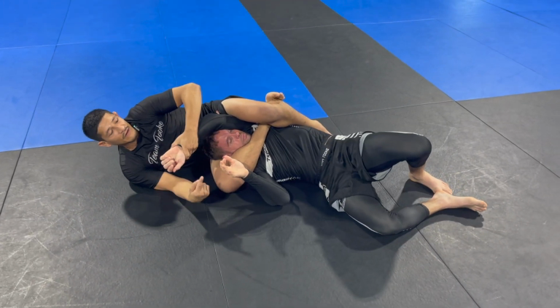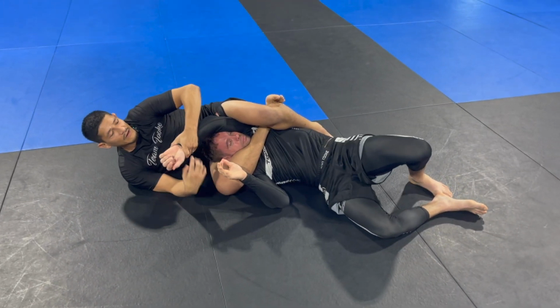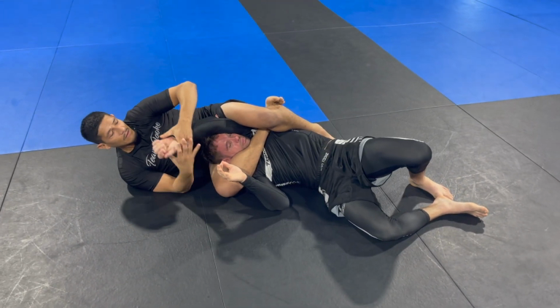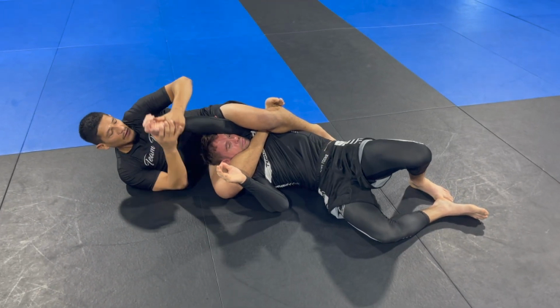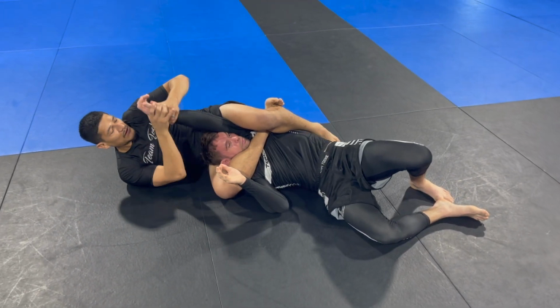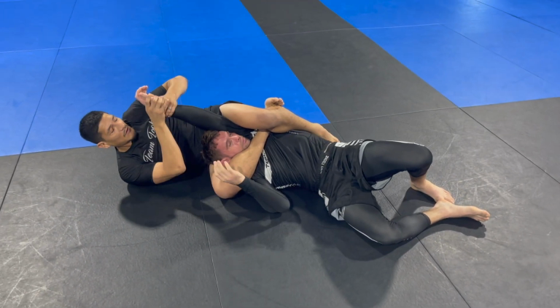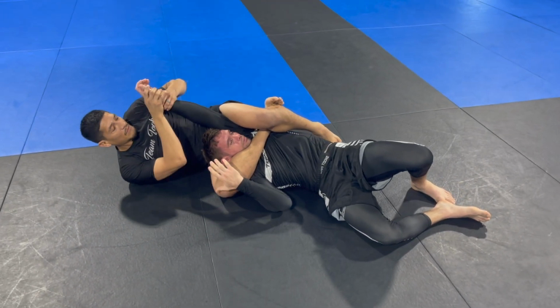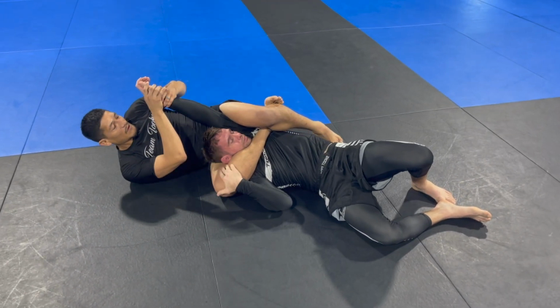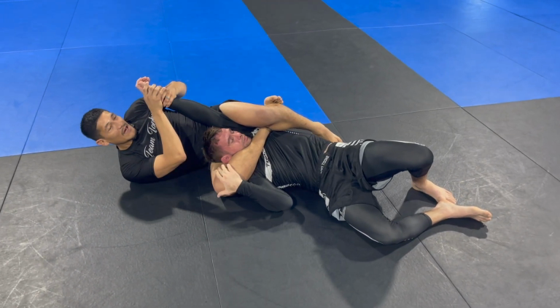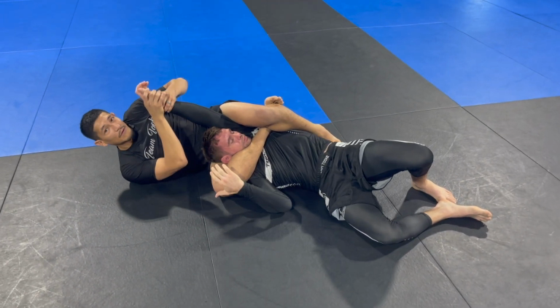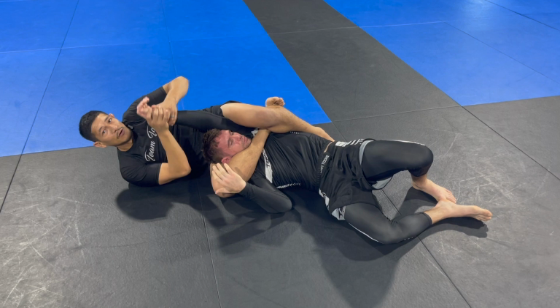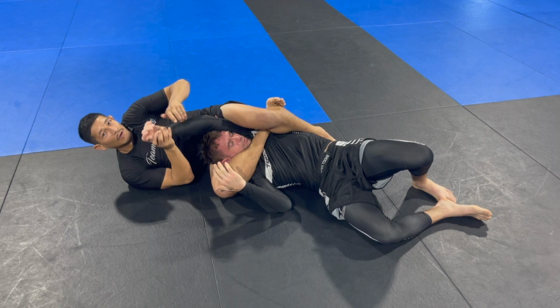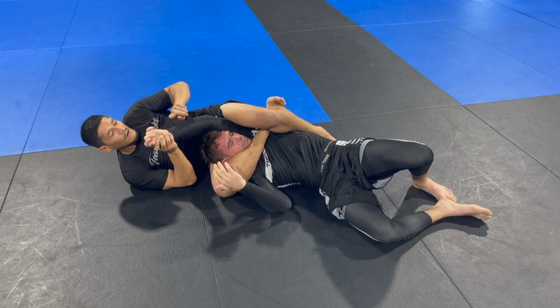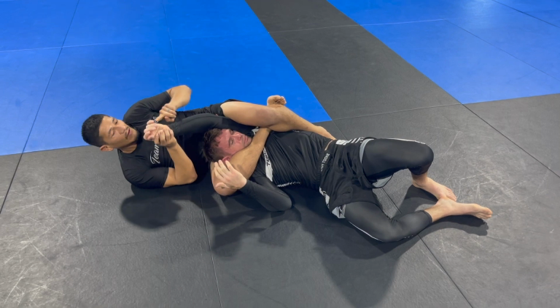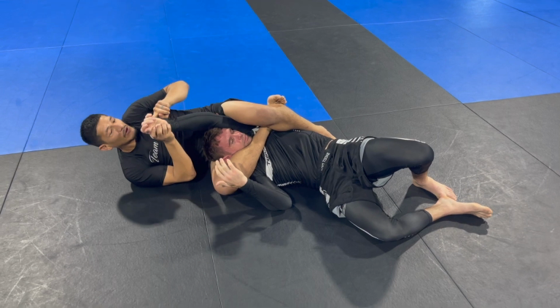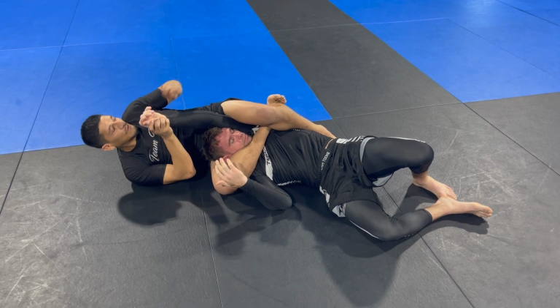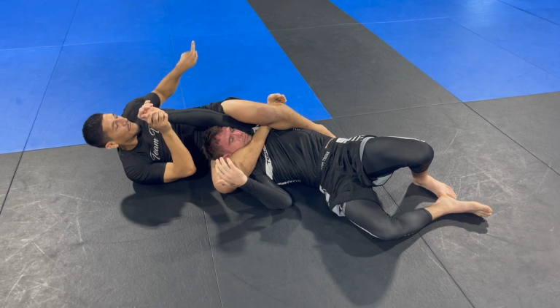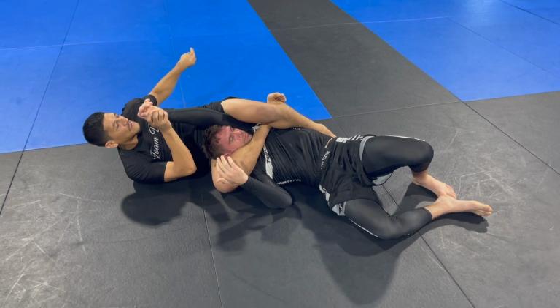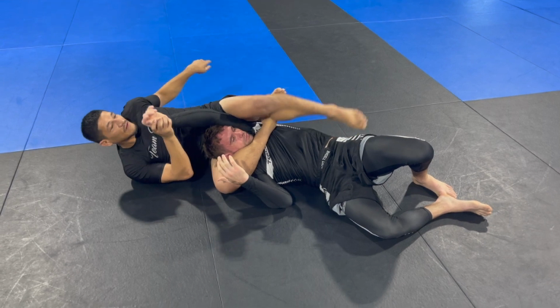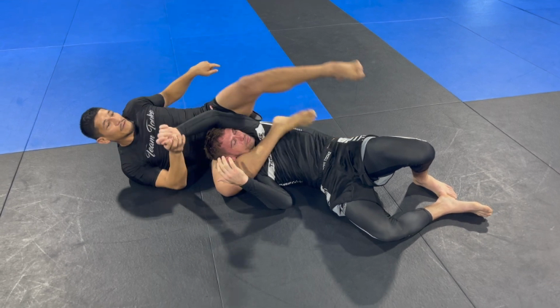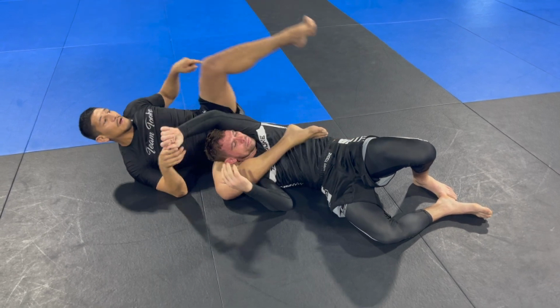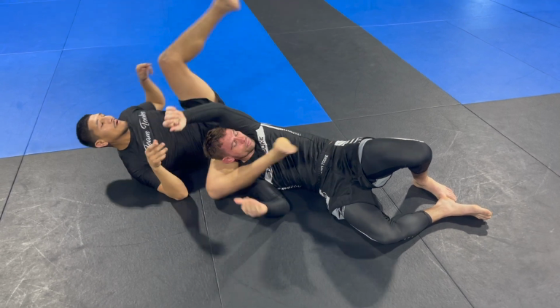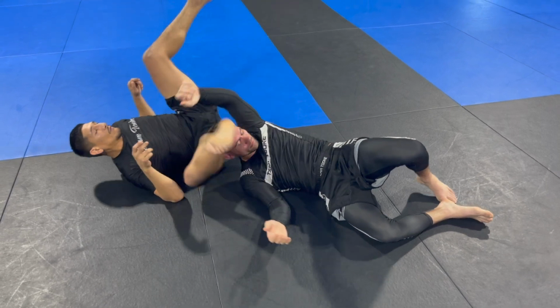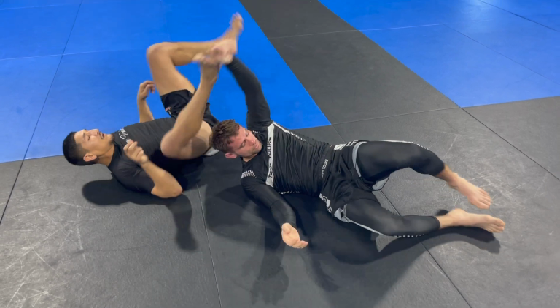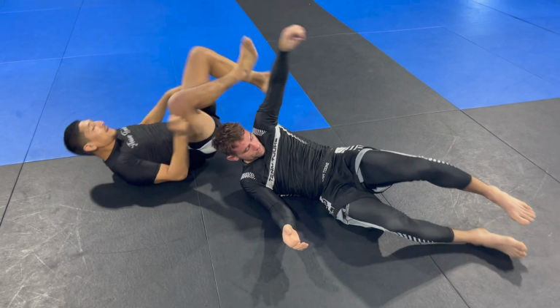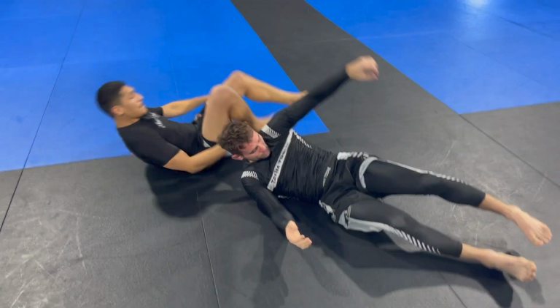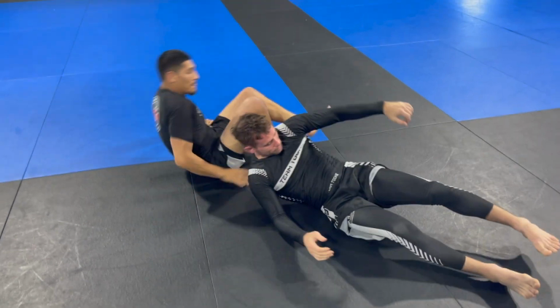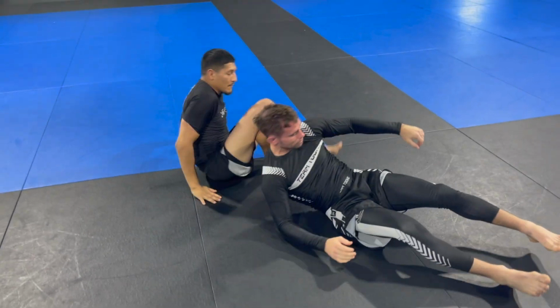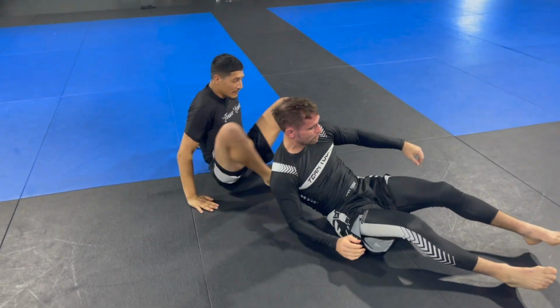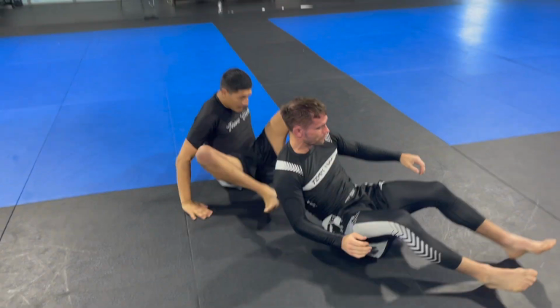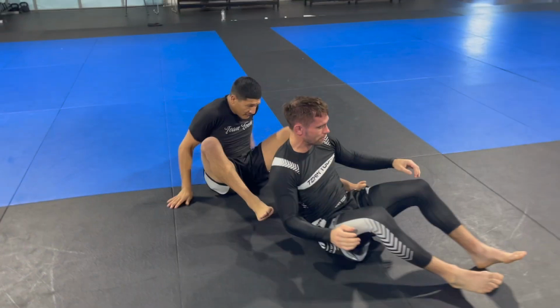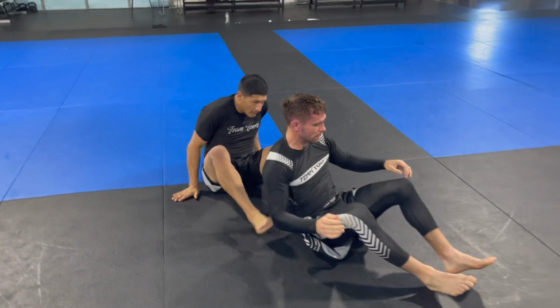One of my favorites is the lateral armbar — I'm looking to finish this way.